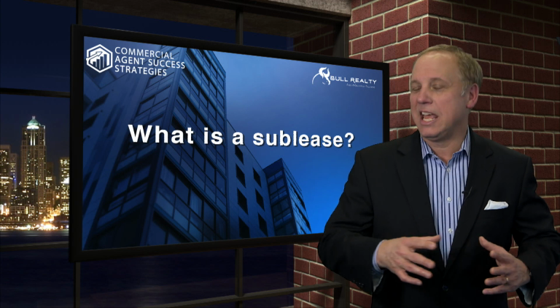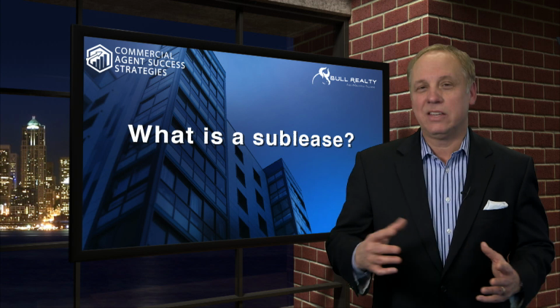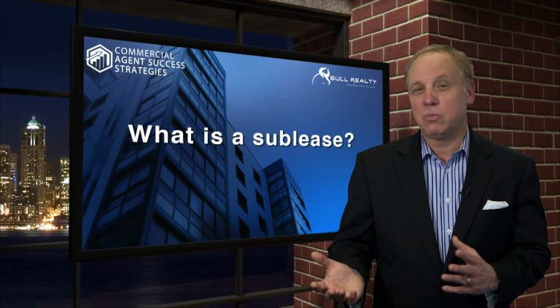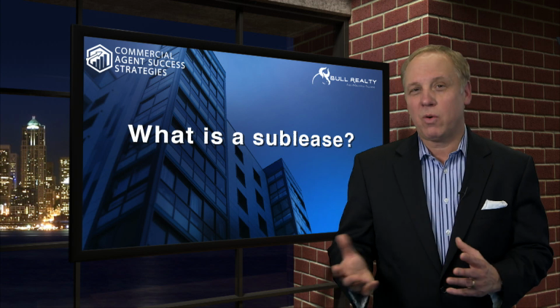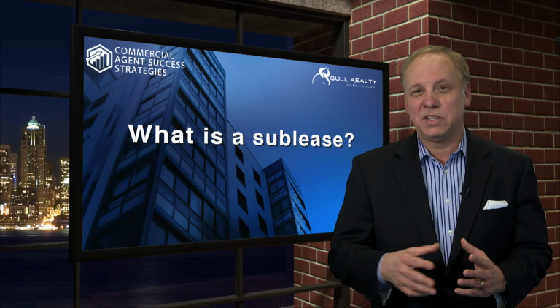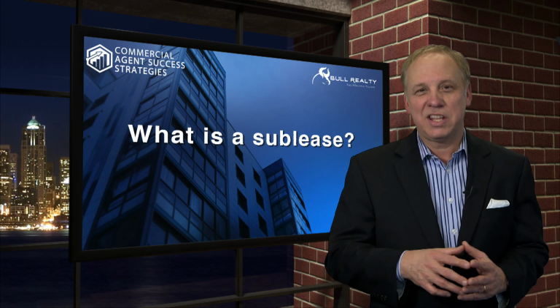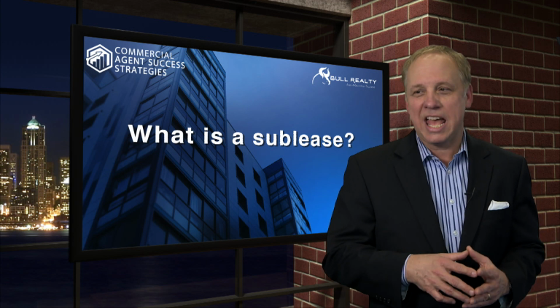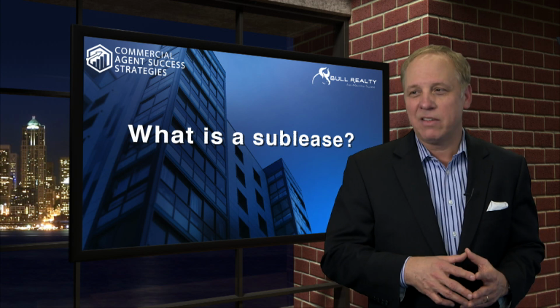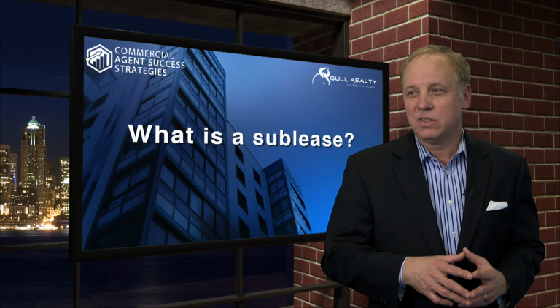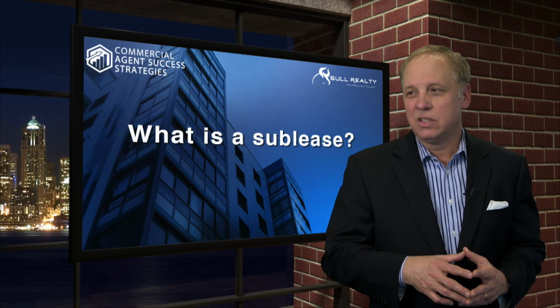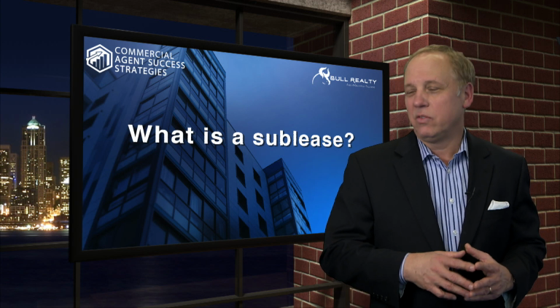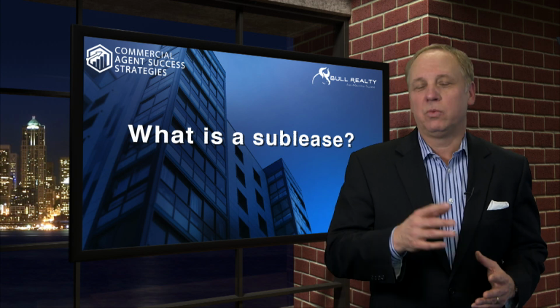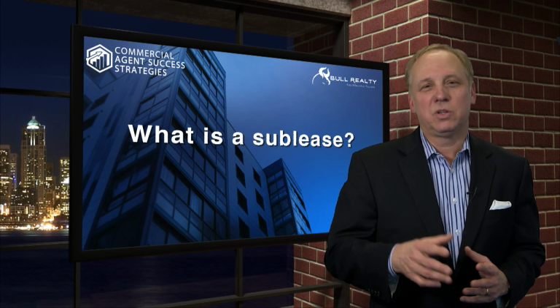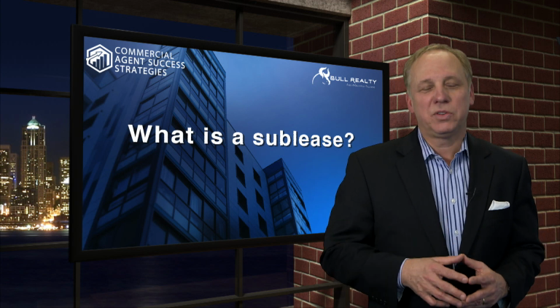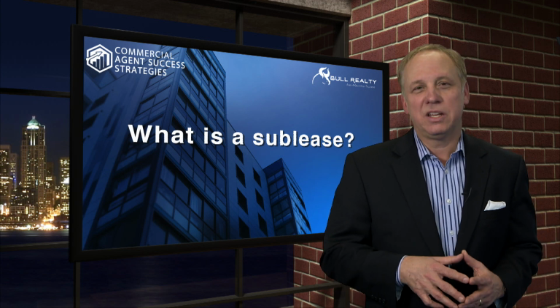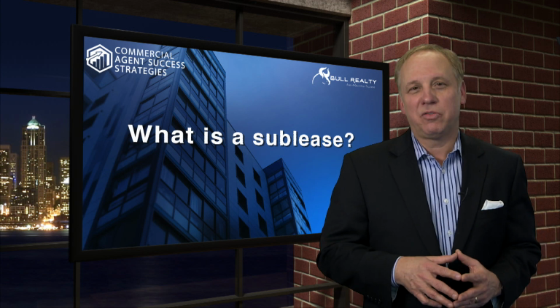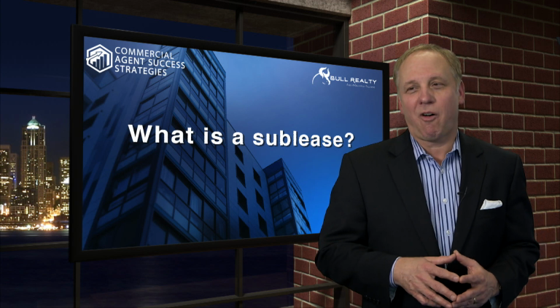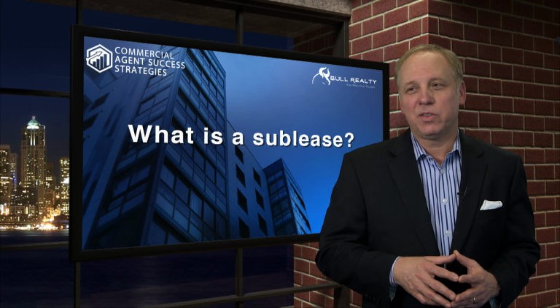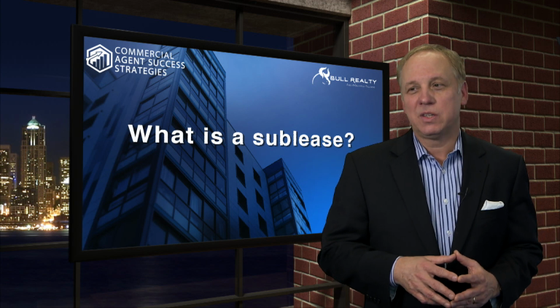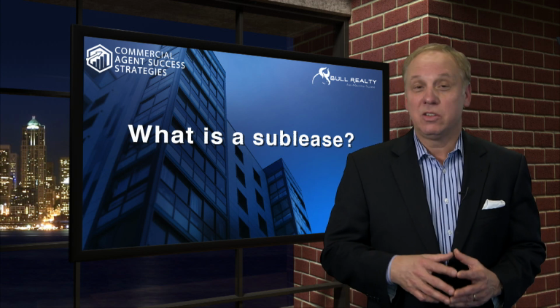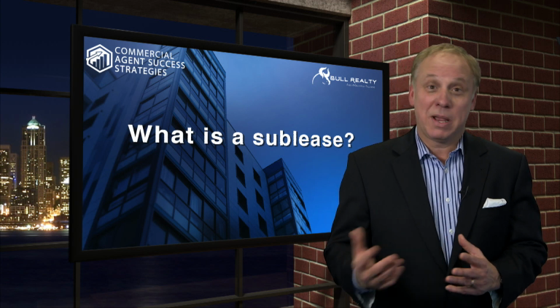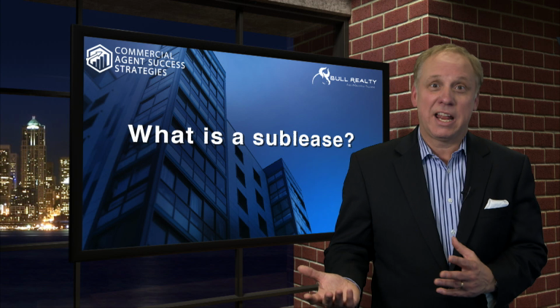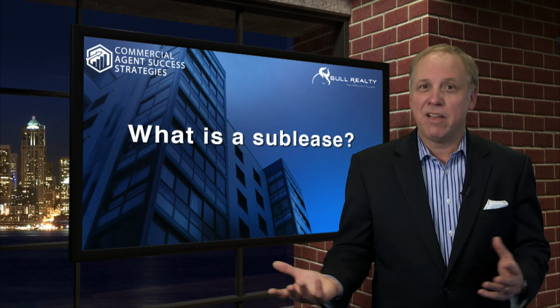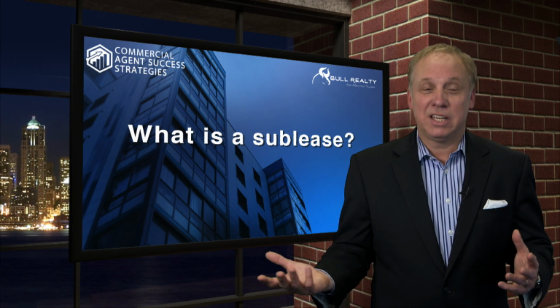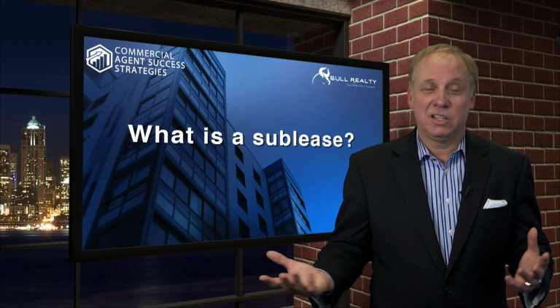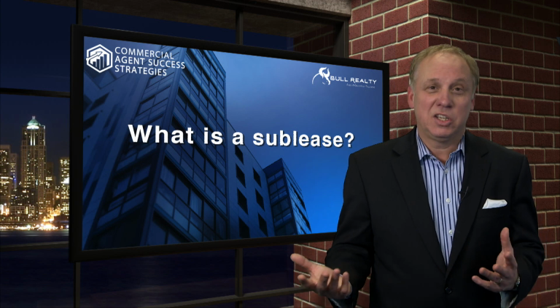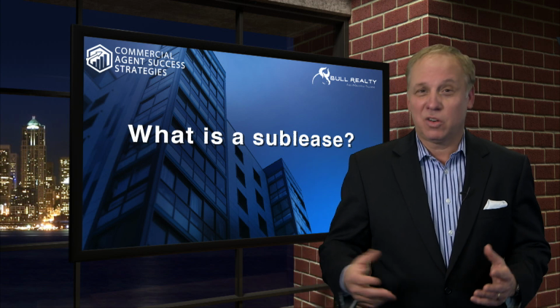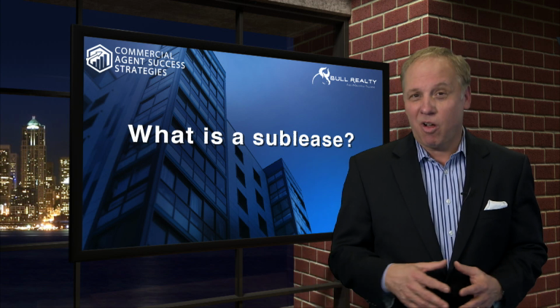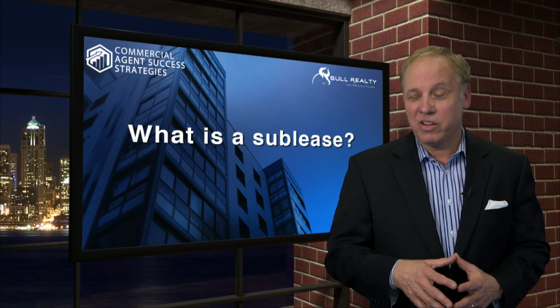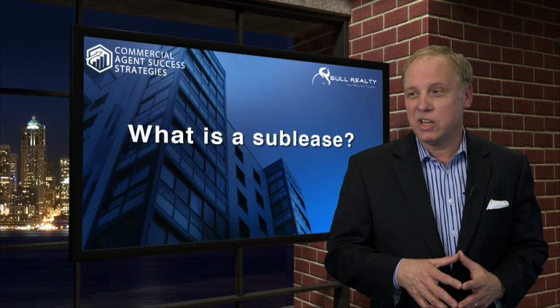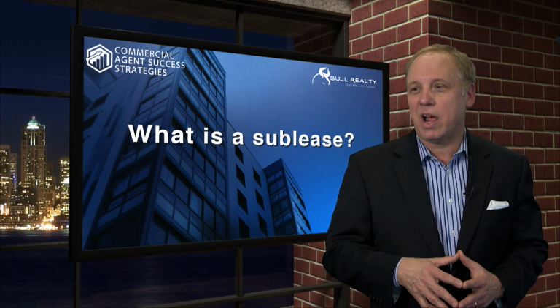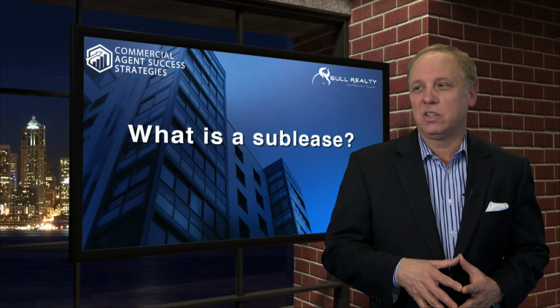They can't give any more rights than they have. If the original tenant defaults, you might not have any lease at all — any rights.